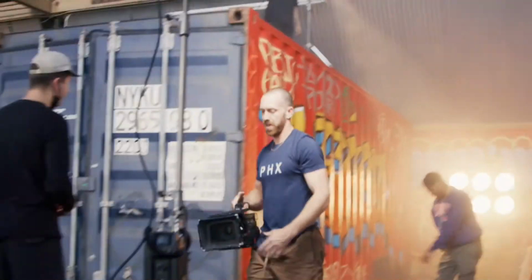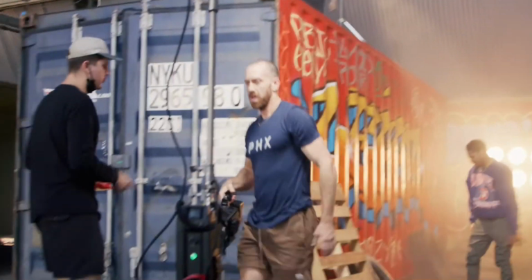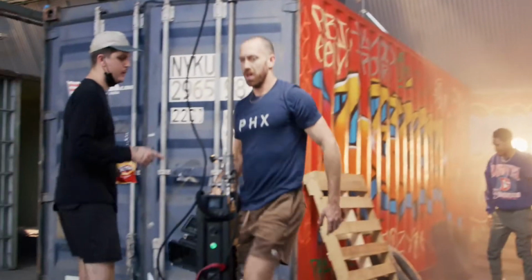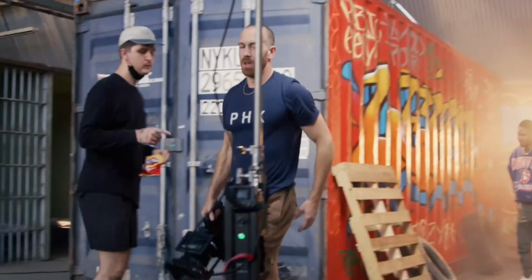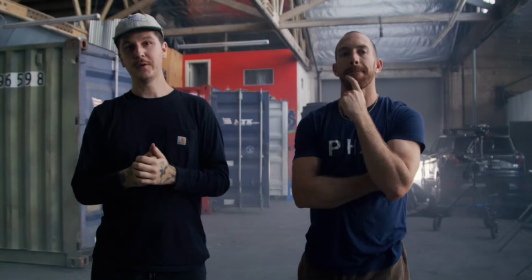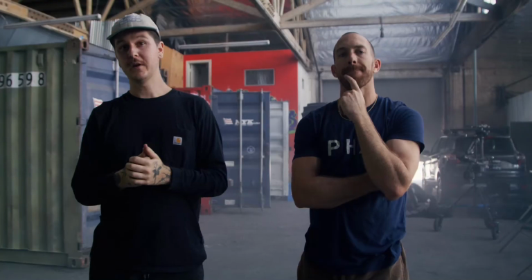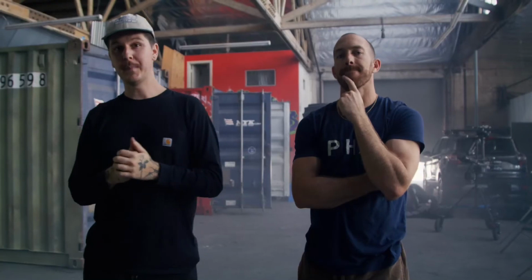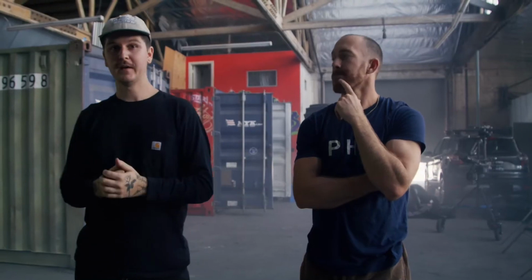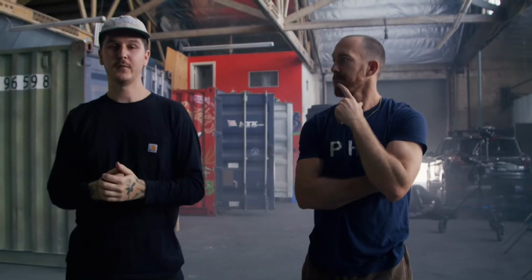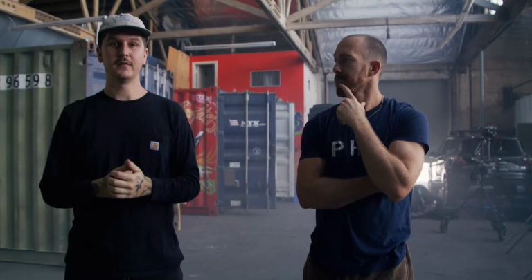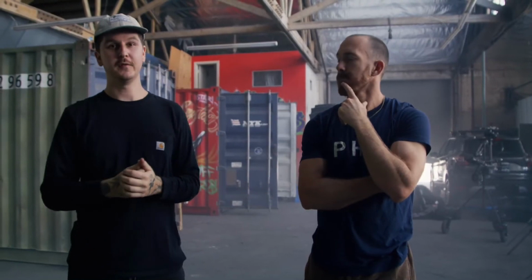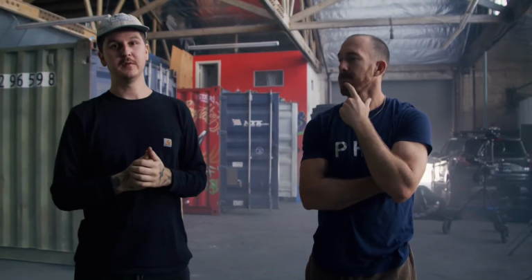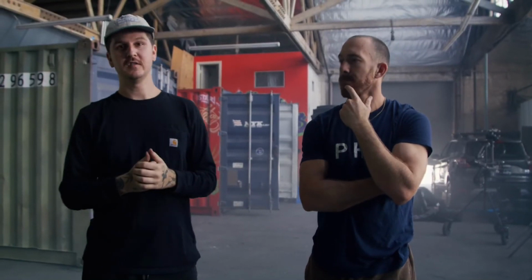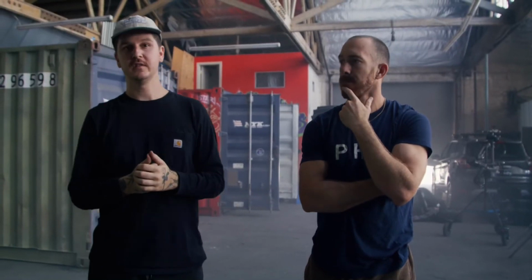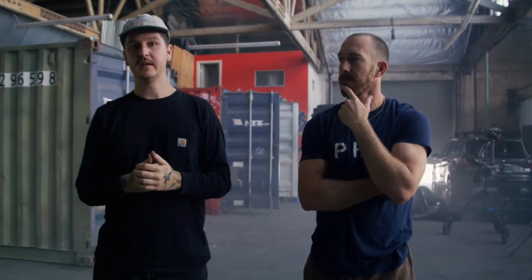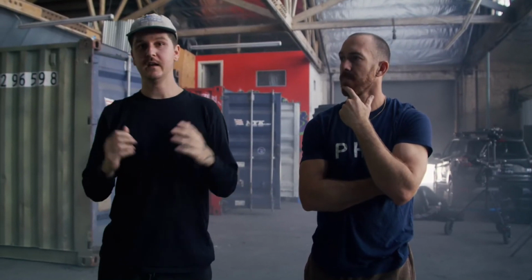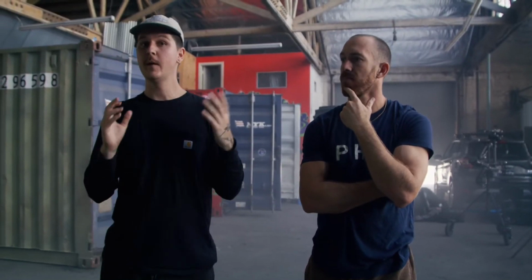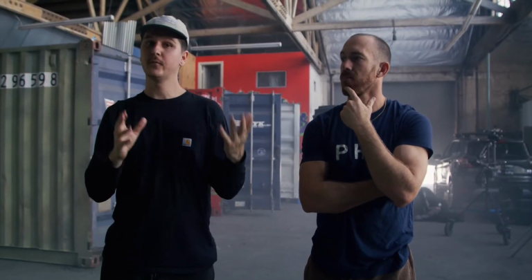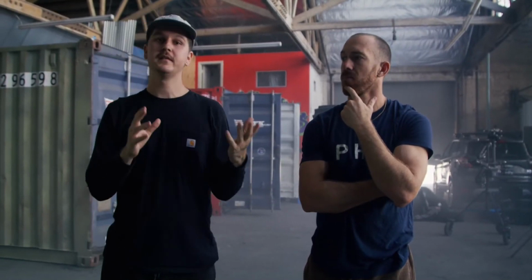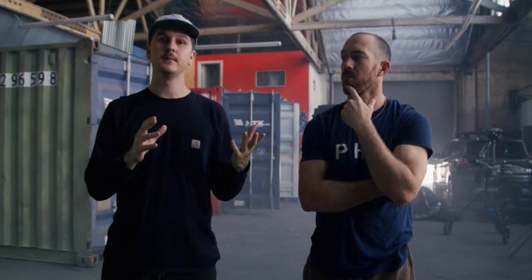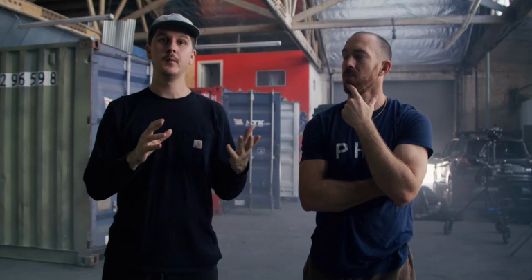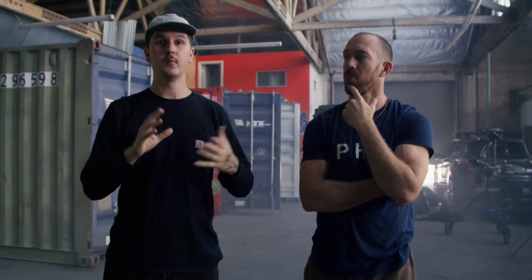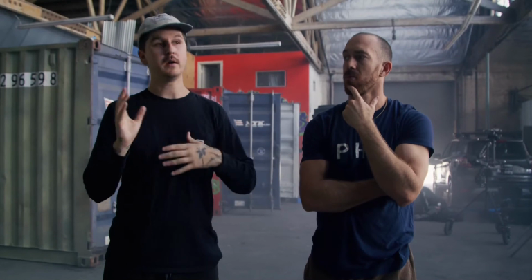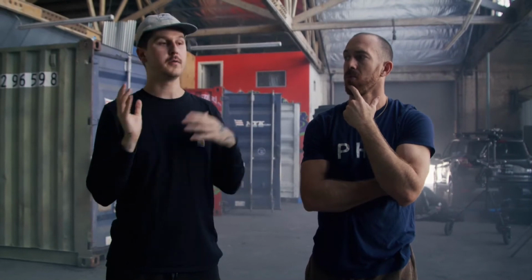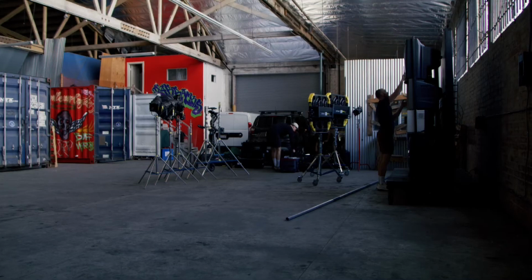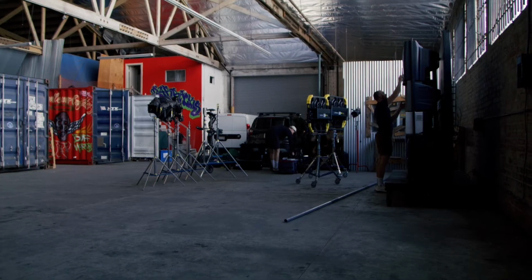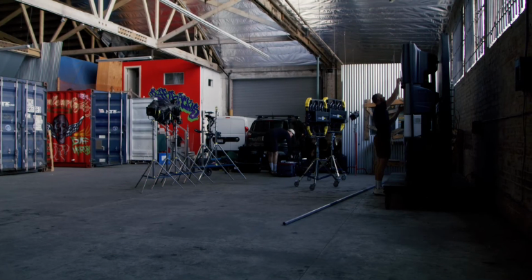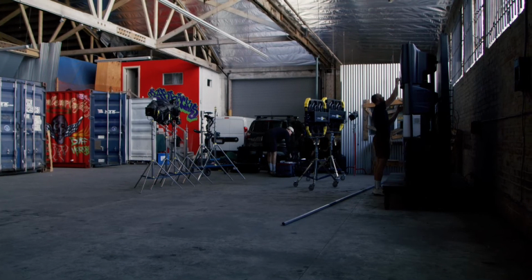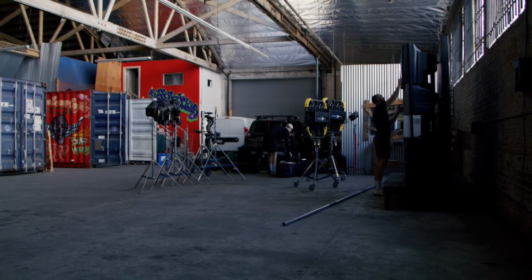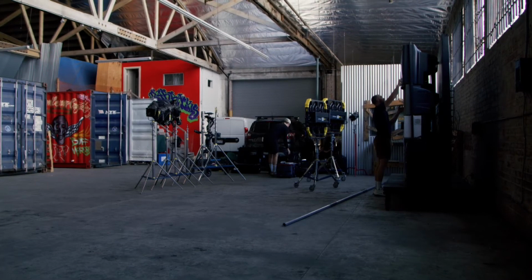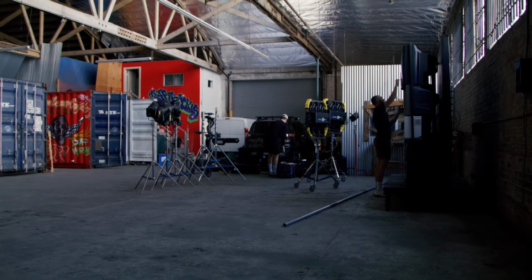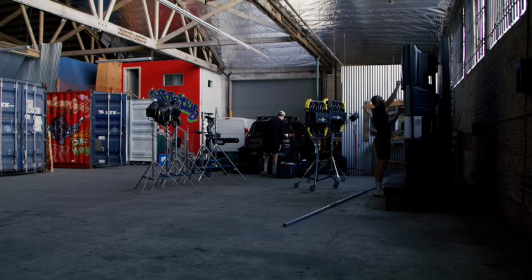What's up everybody? We're here at Barracks, one of our film locations, and we just want to take a moment and walk you through some of the recent sets we've built.